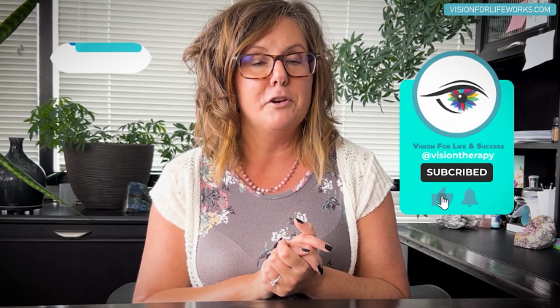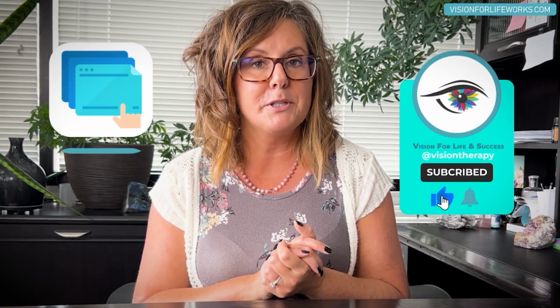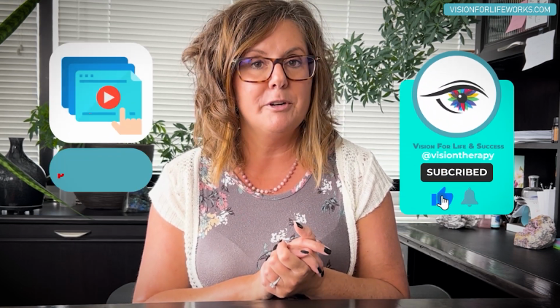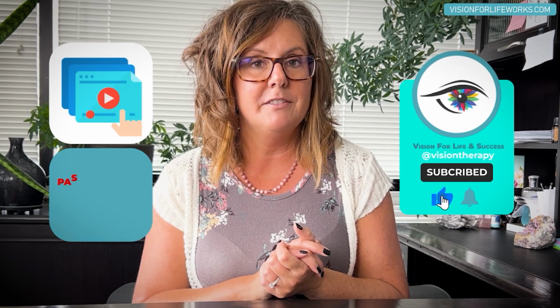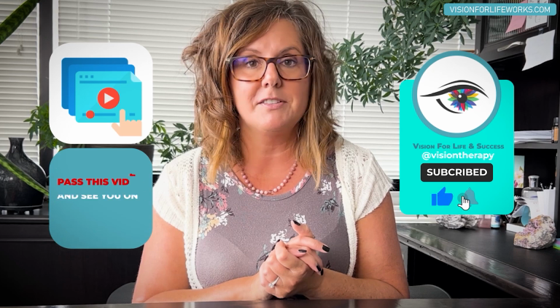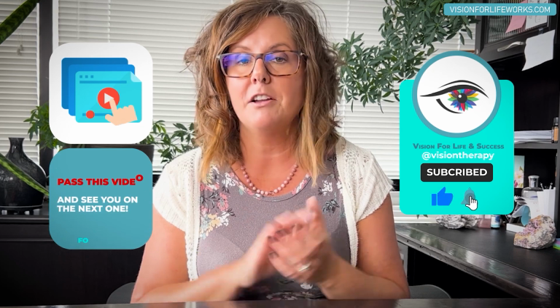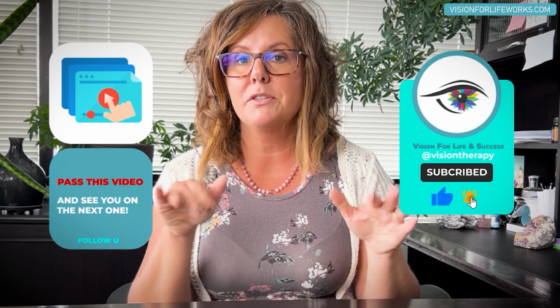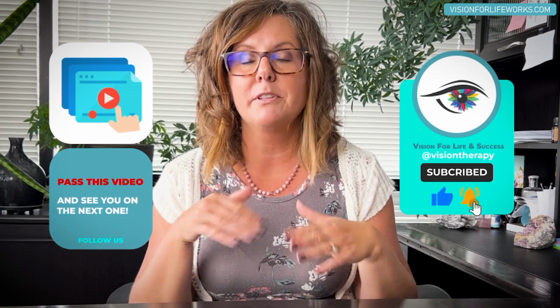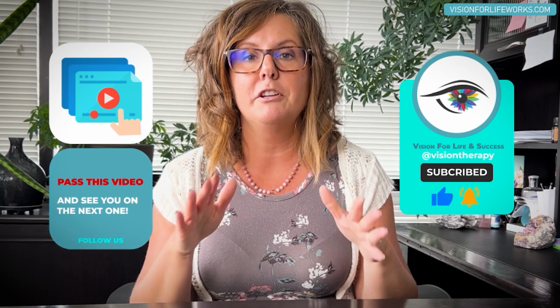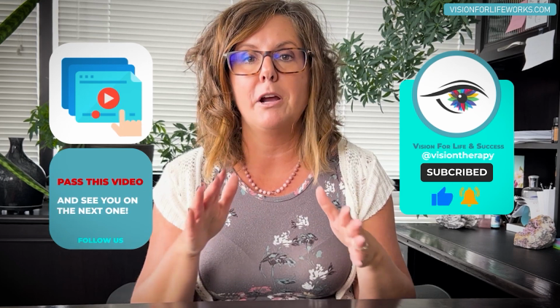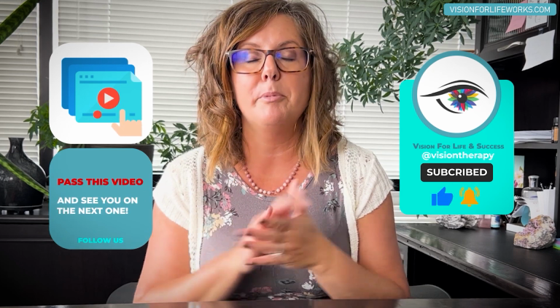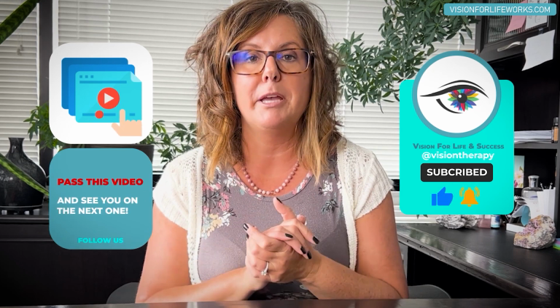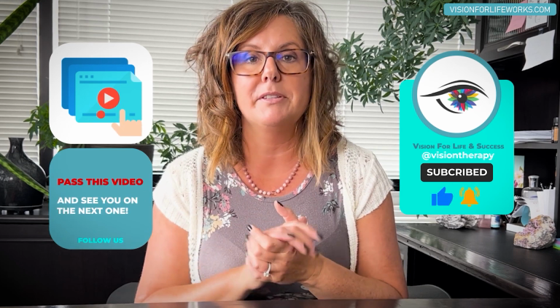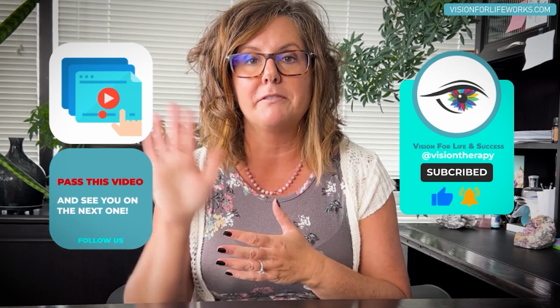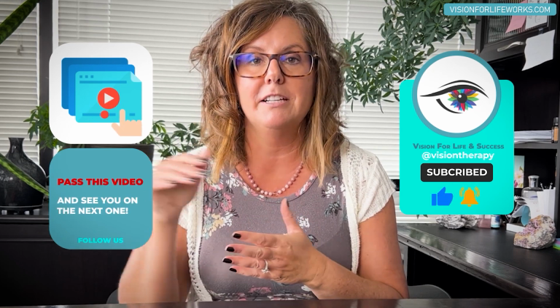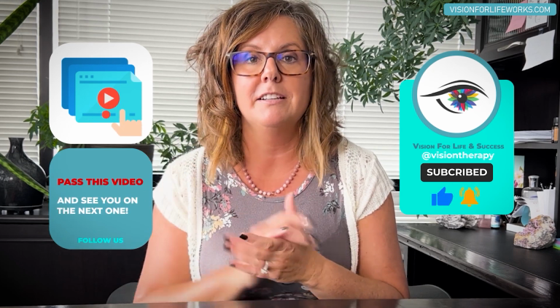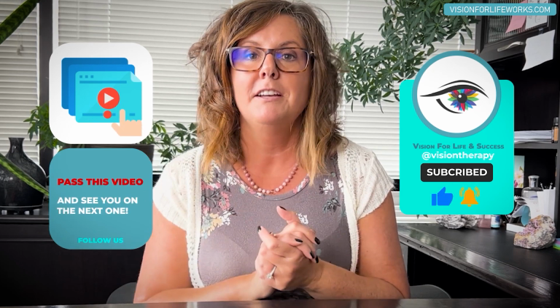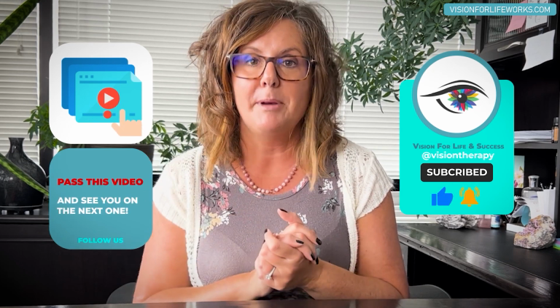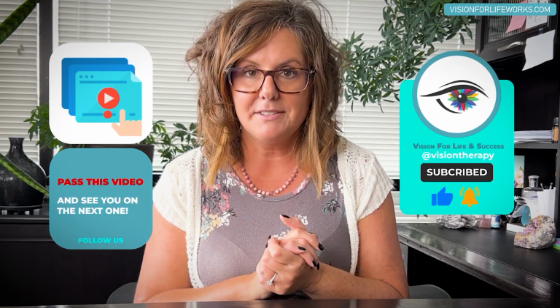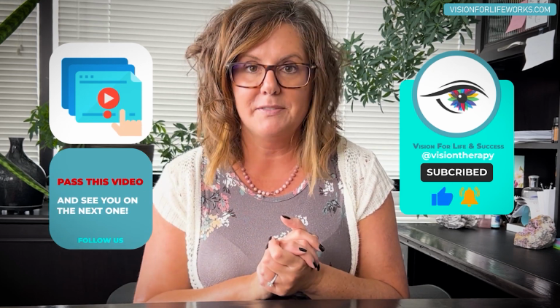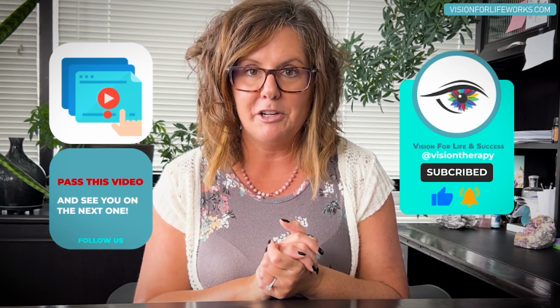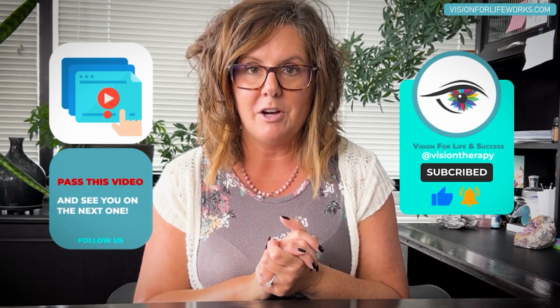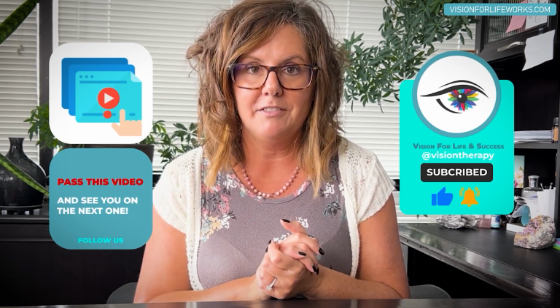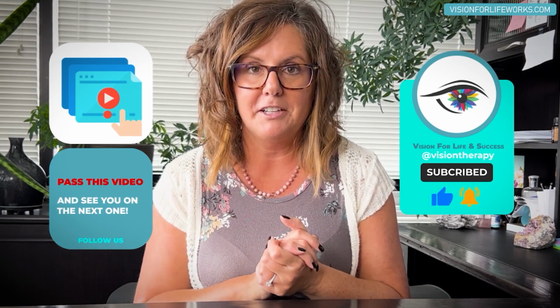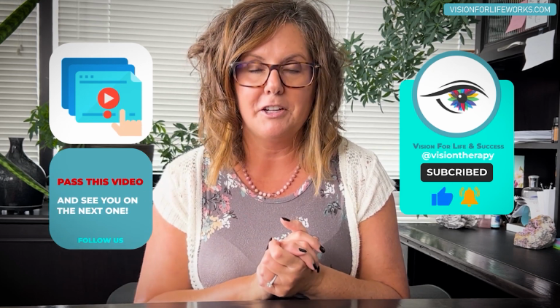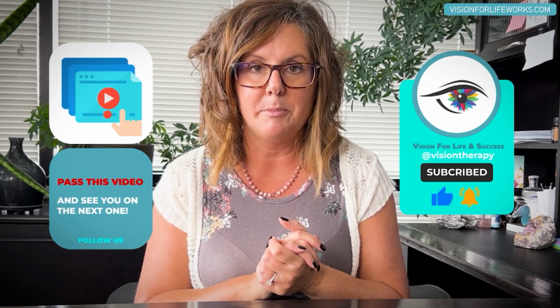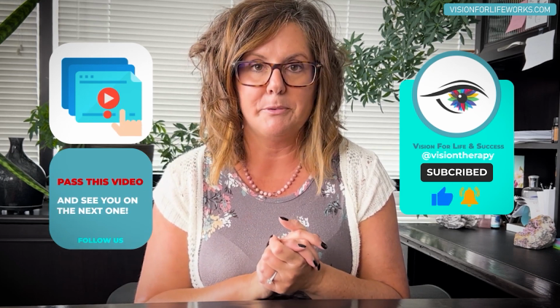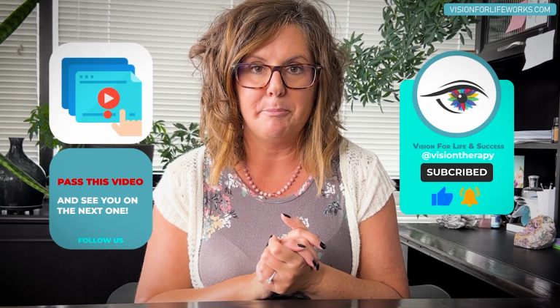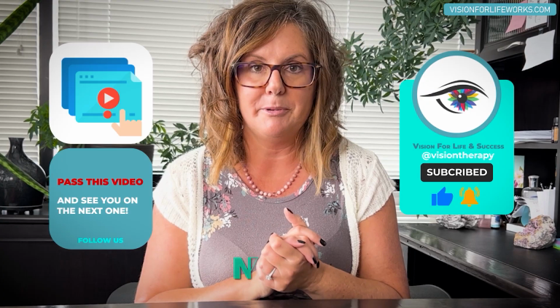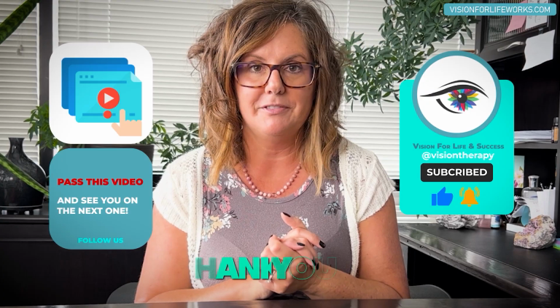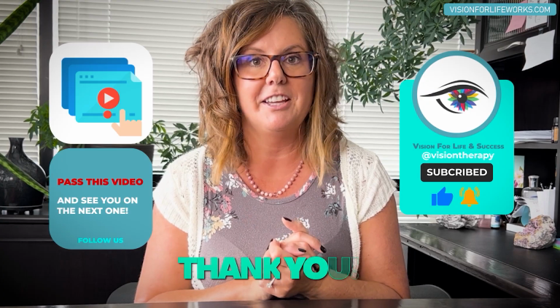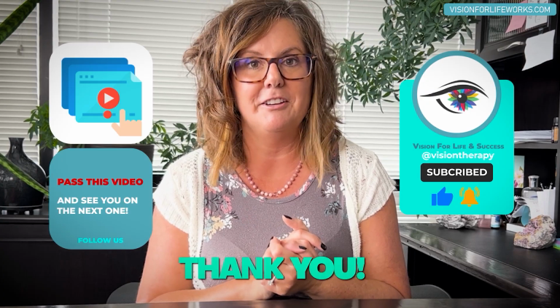If you haven't done so already, please hit the like button and subscribe to our channel. And if you know someone who might benefit — even outside your immediate circle — pass this video on. It could help so many people. Thank you.